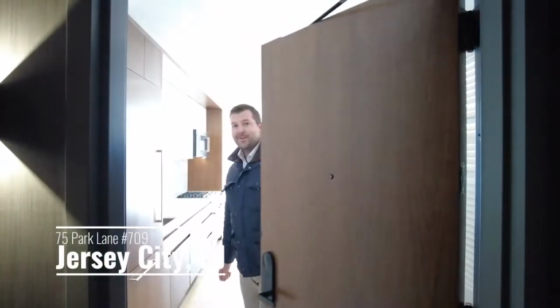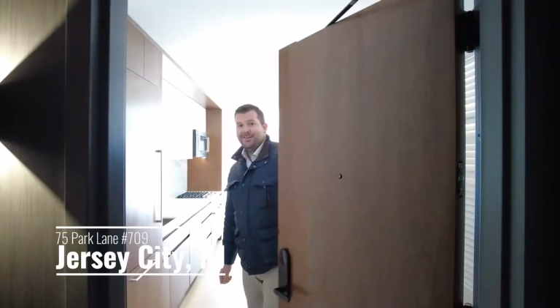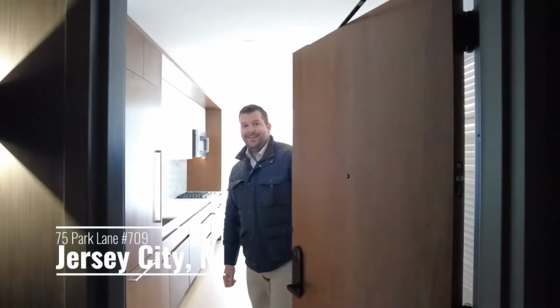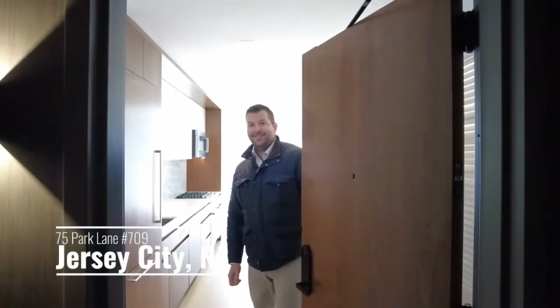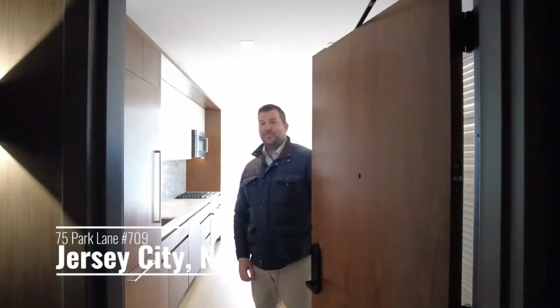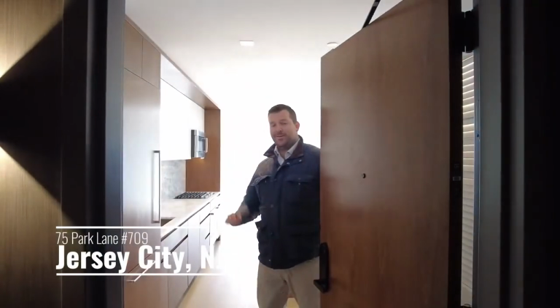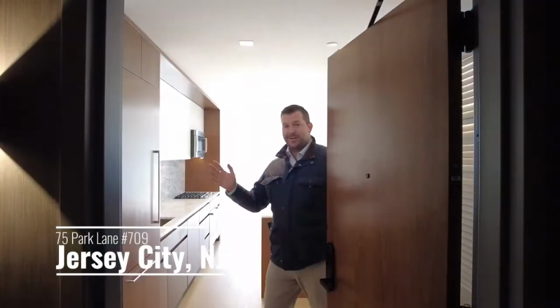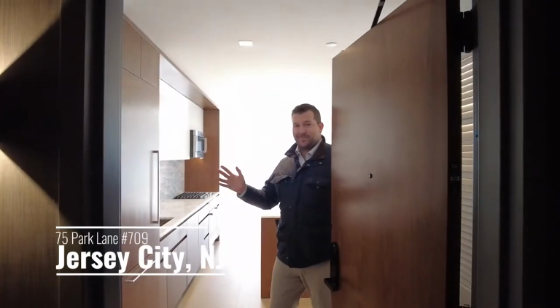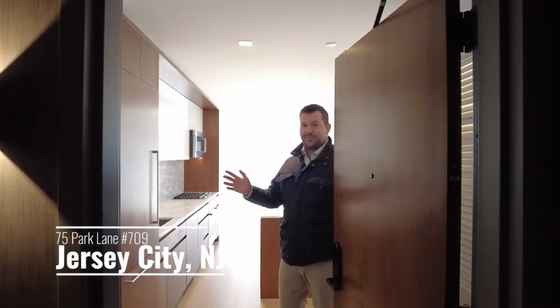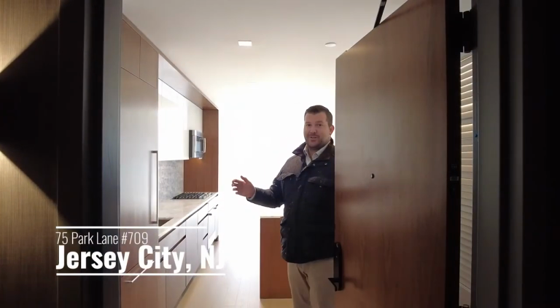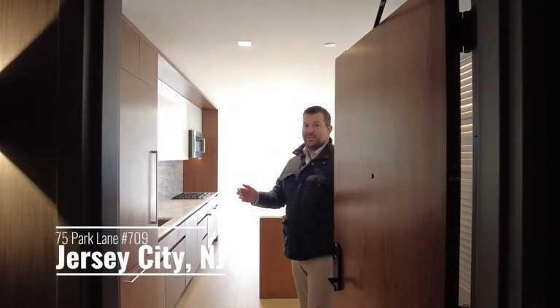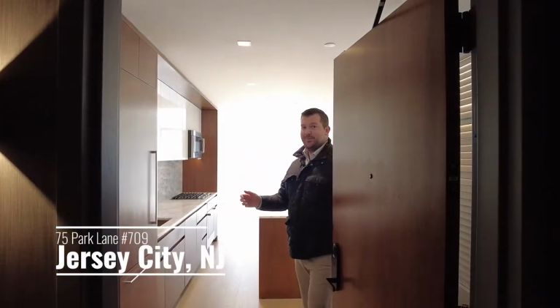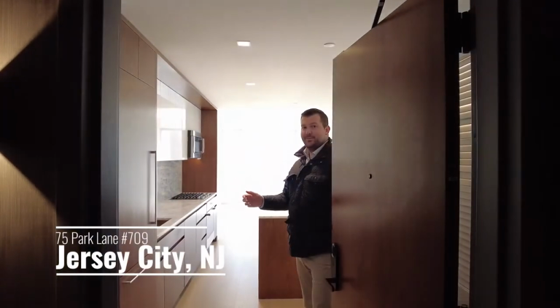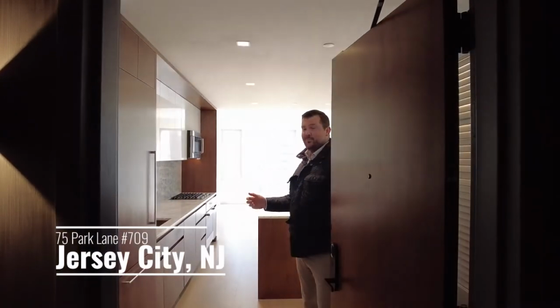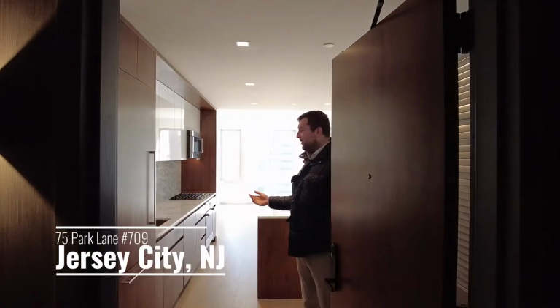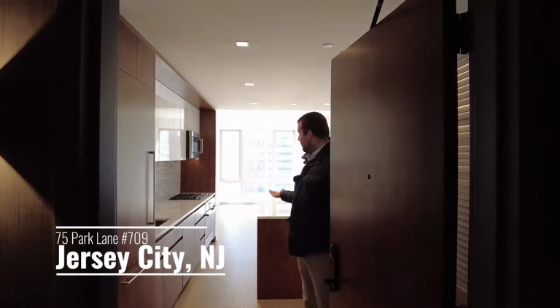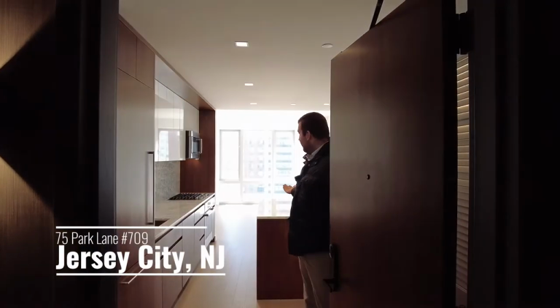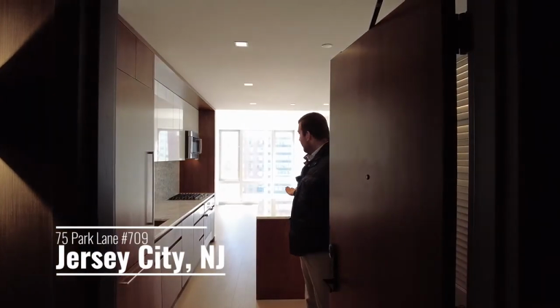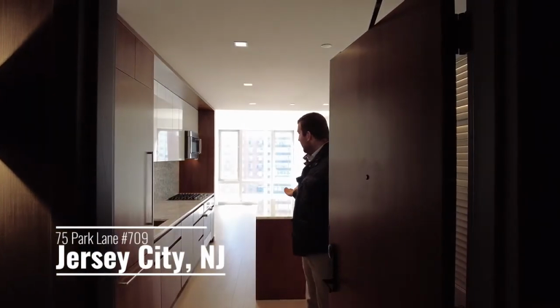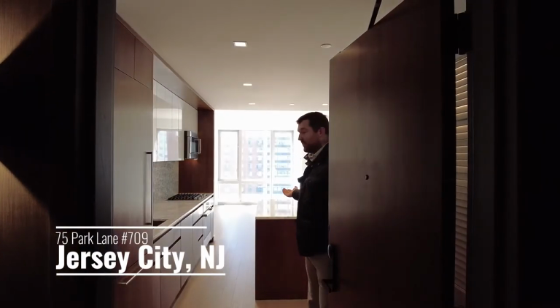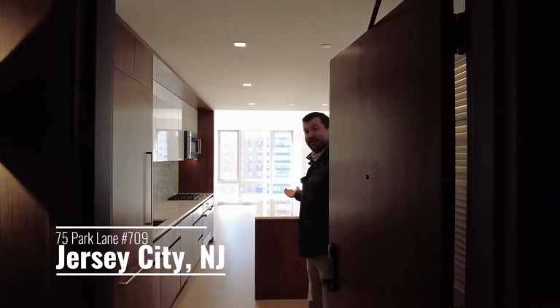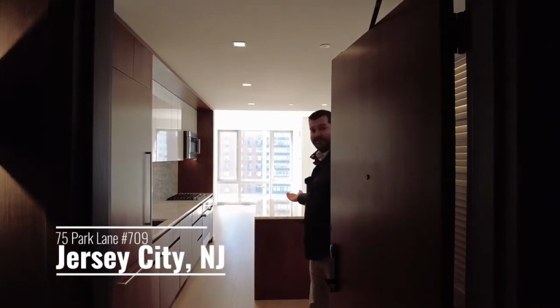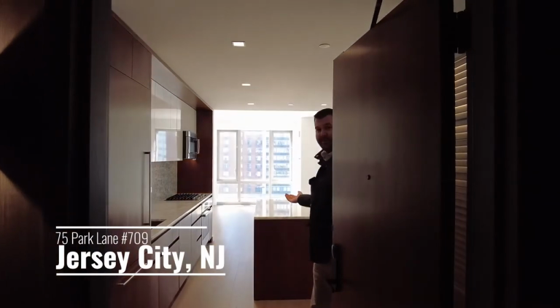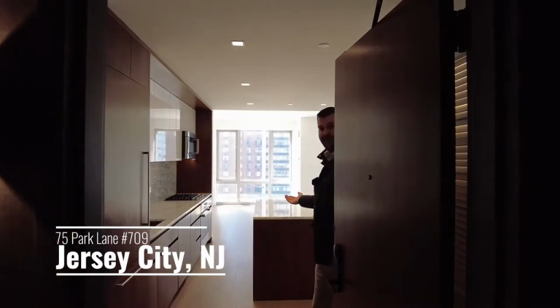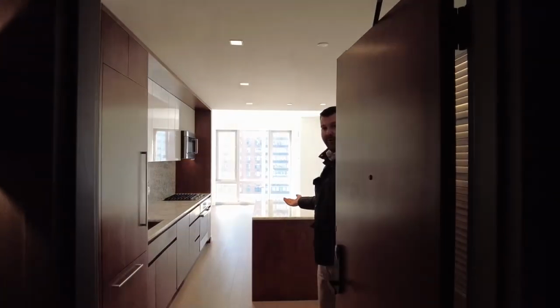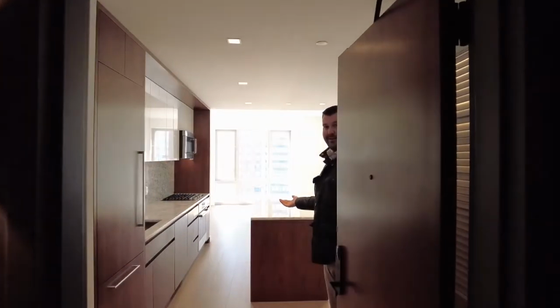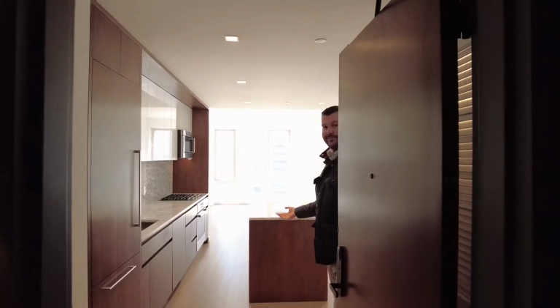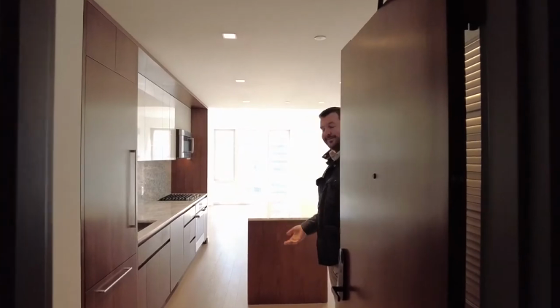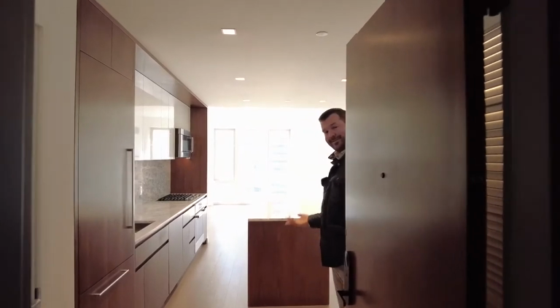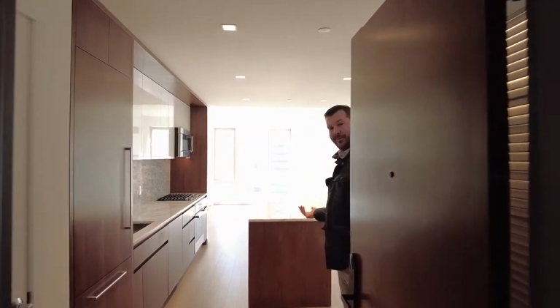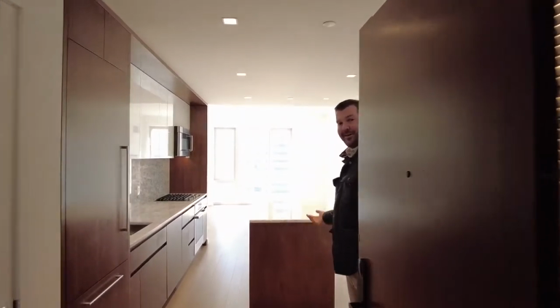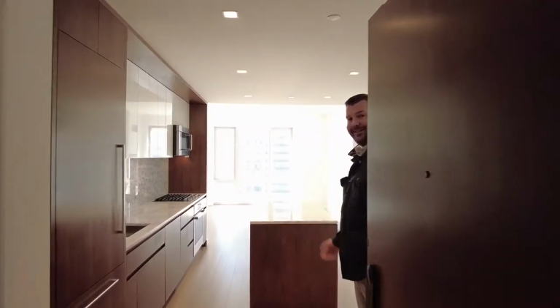Hi, I'm Tom Crooks with Doug Selman. Welcome to City 5 Park Lane, Unit 709. Come on in.